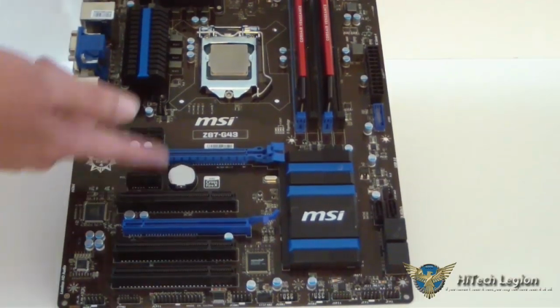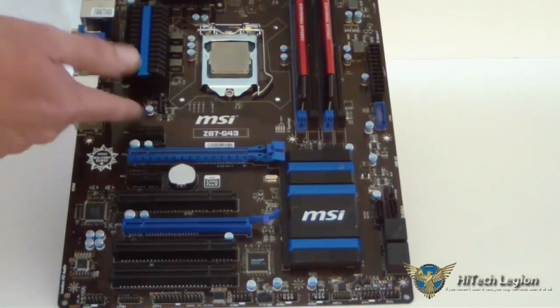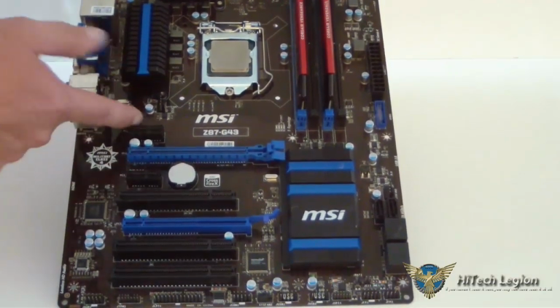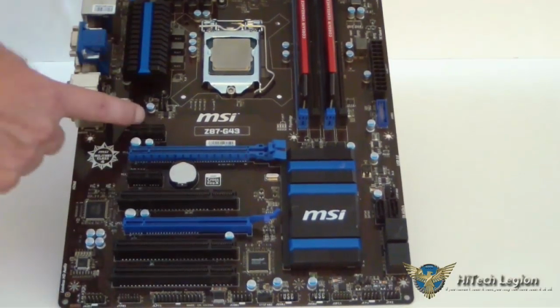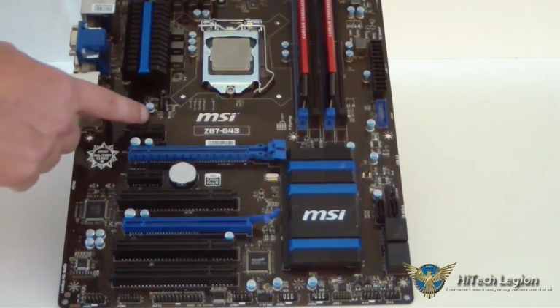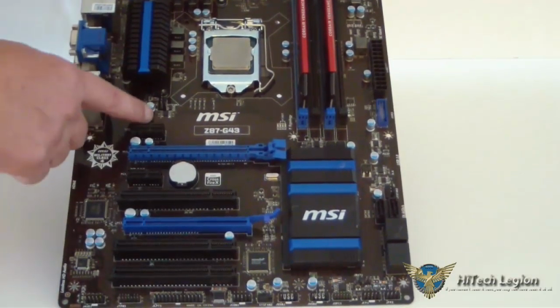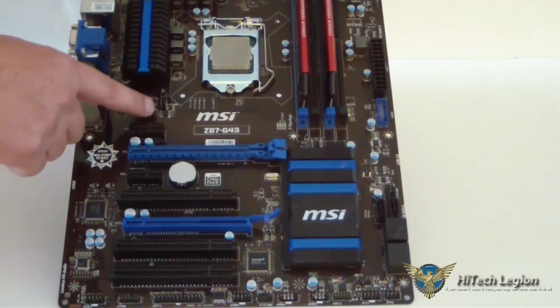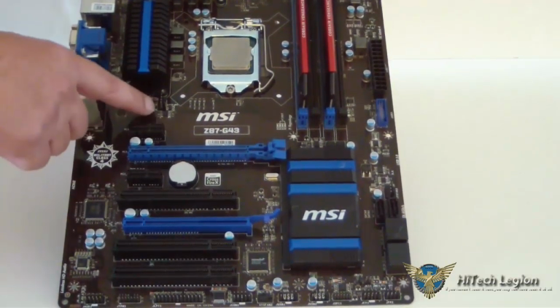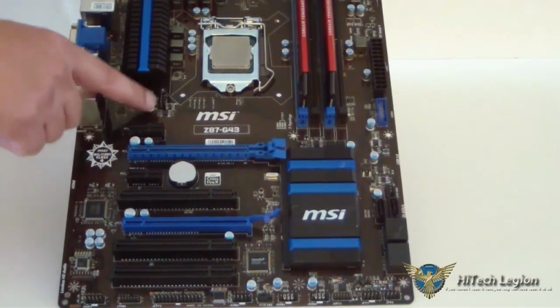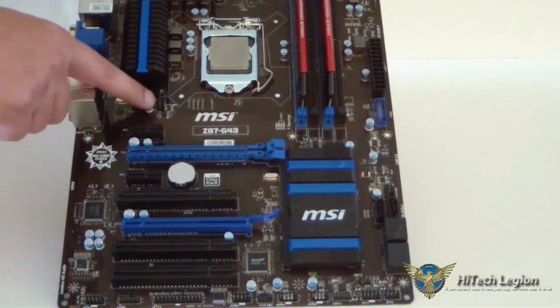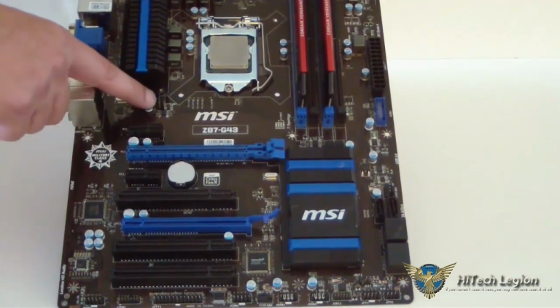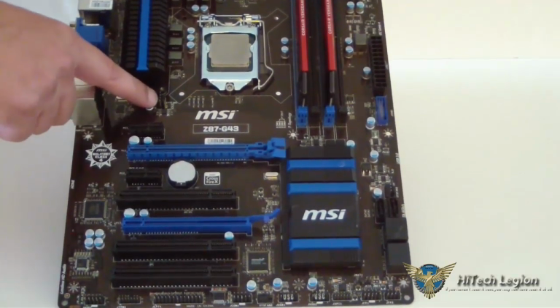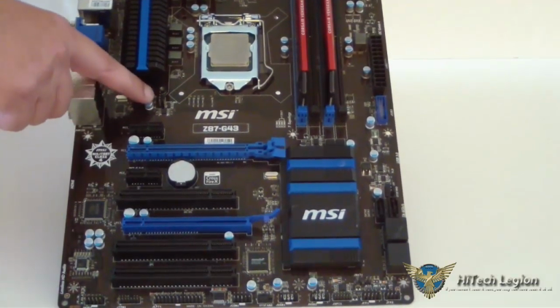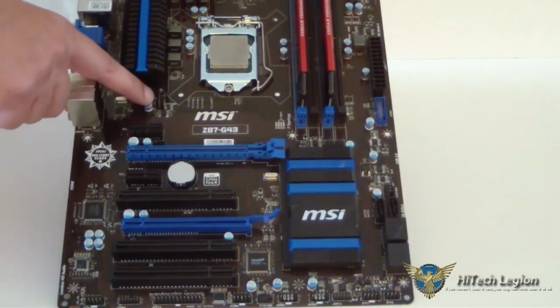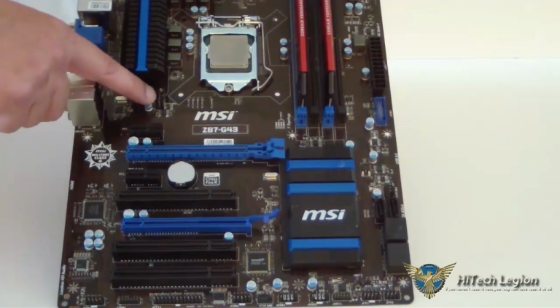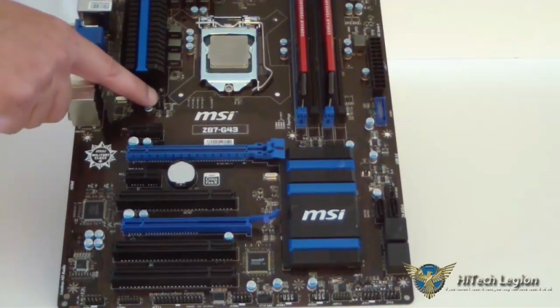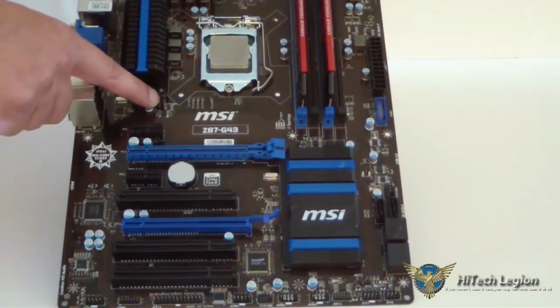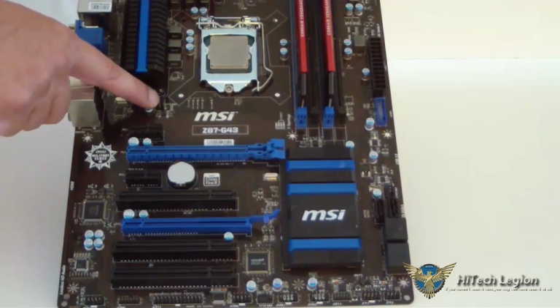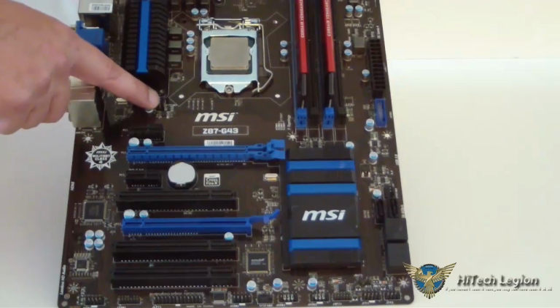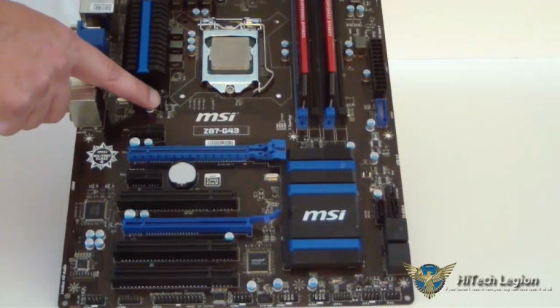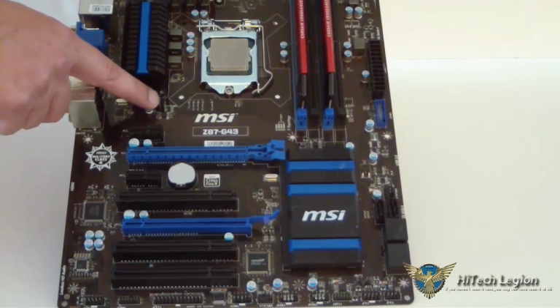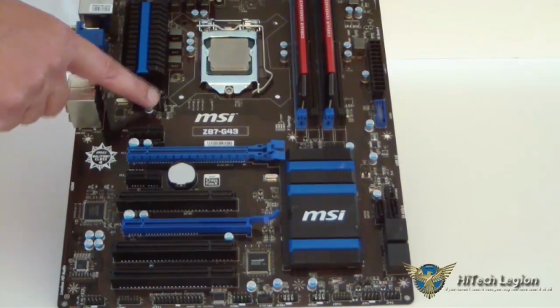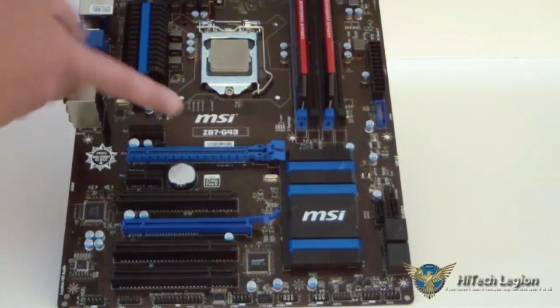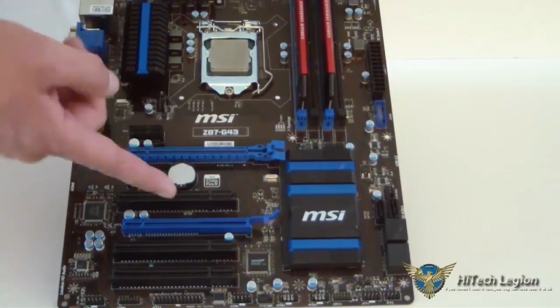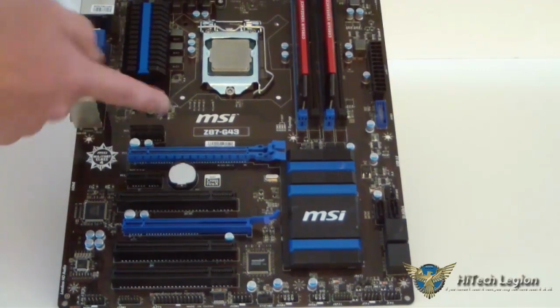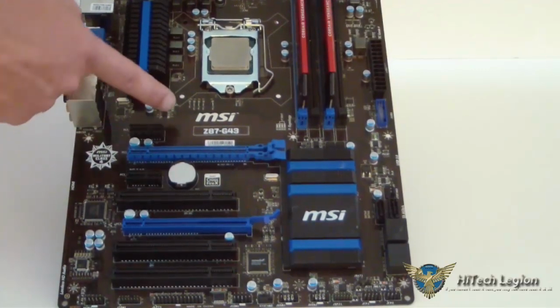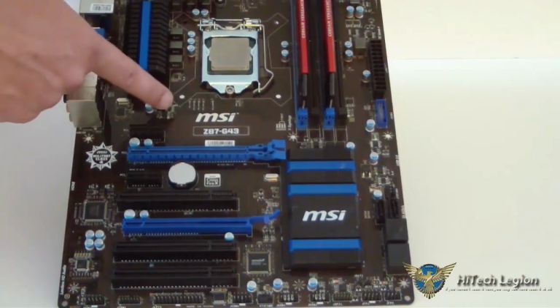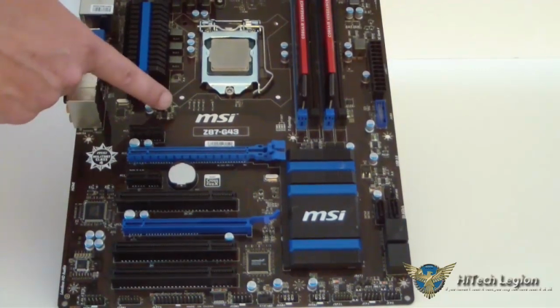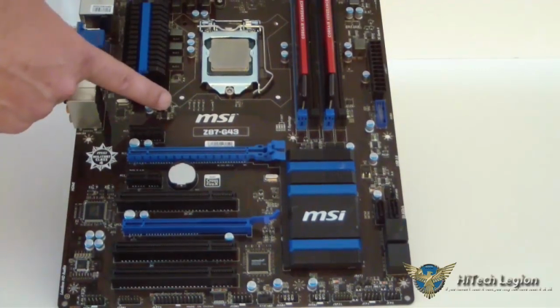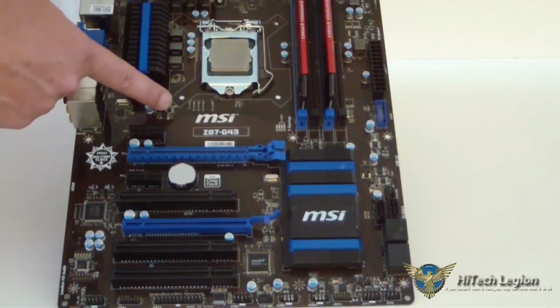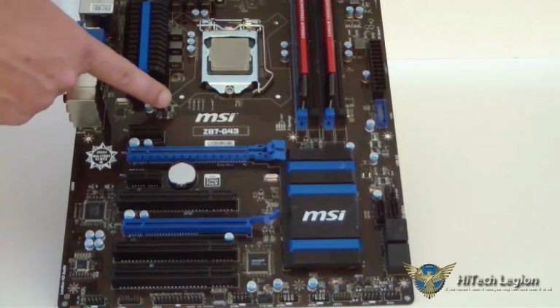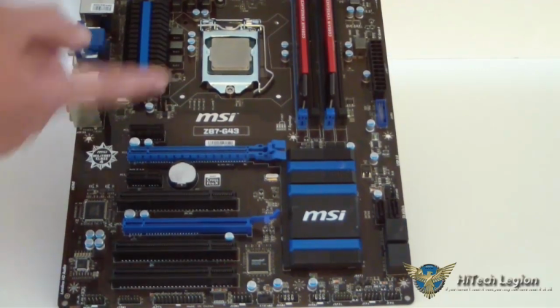This is Crossfire X certified — it's not SLI certified. This slot is x4, and this one is x16. Just above that, of course, we have another system fan connector.